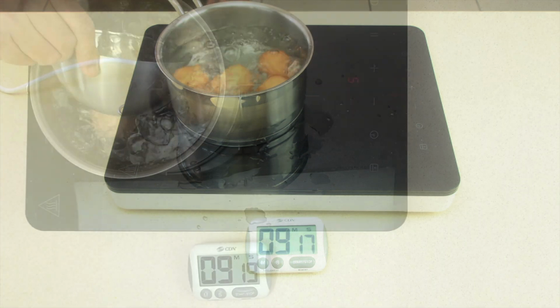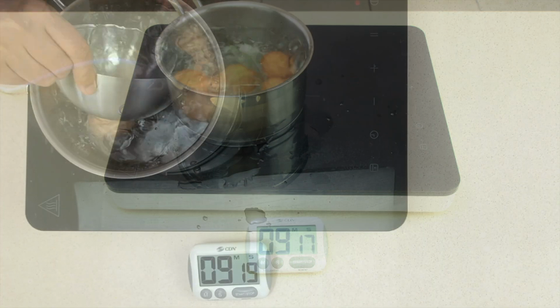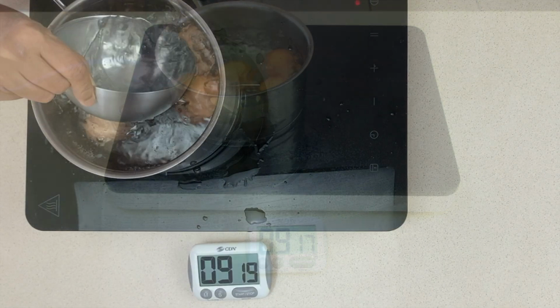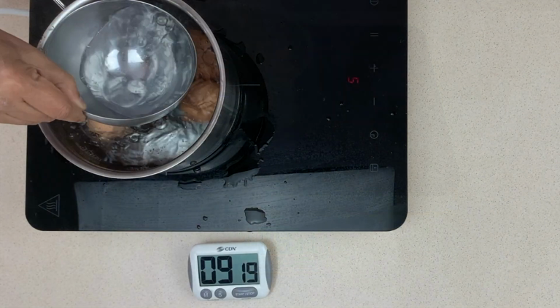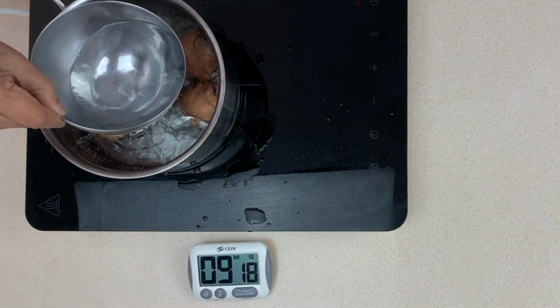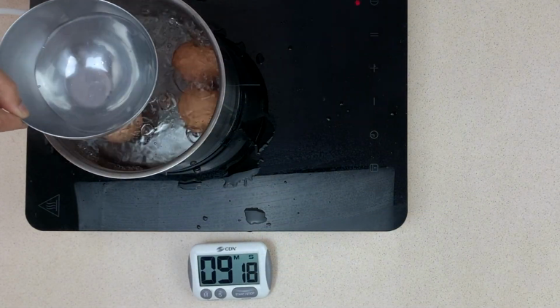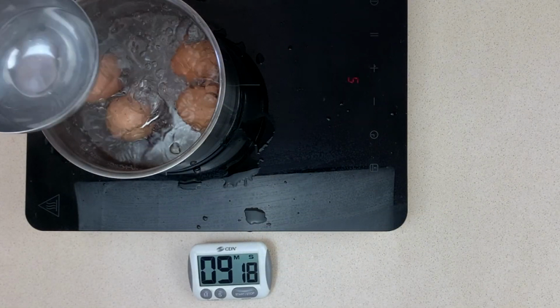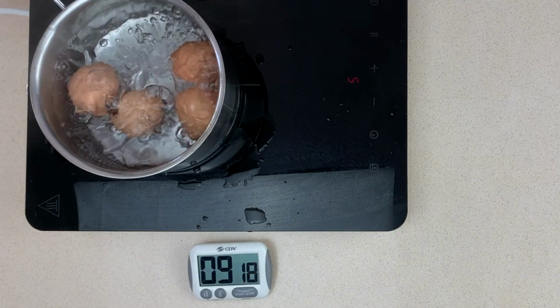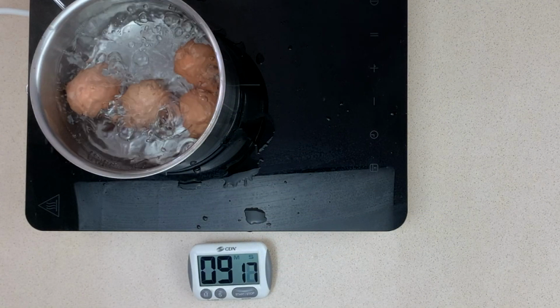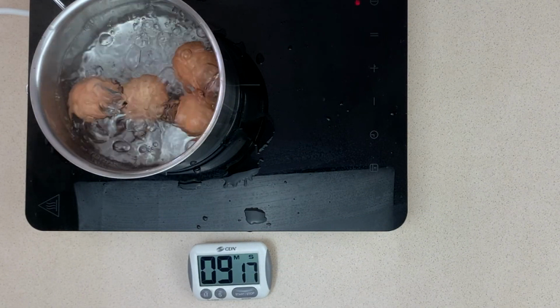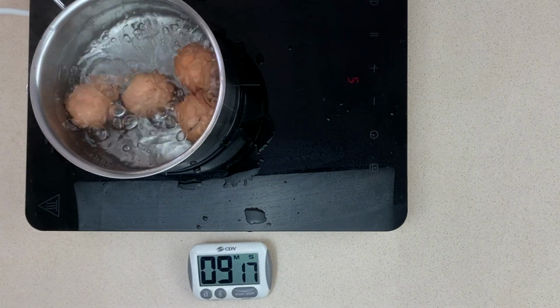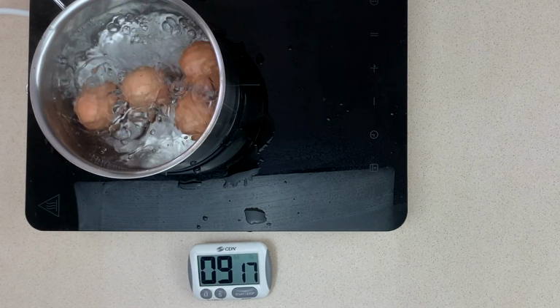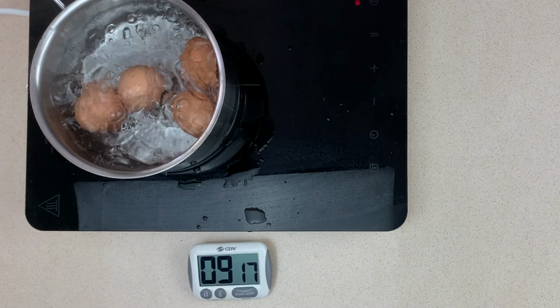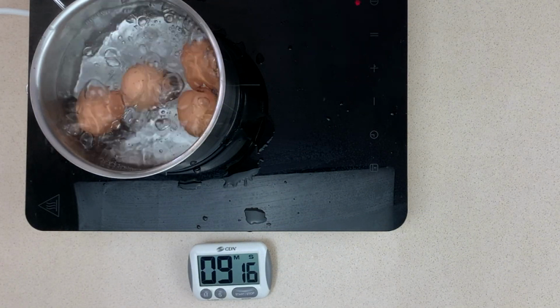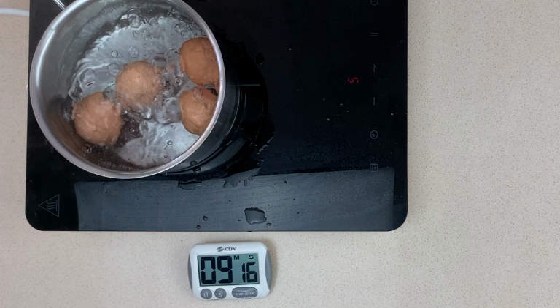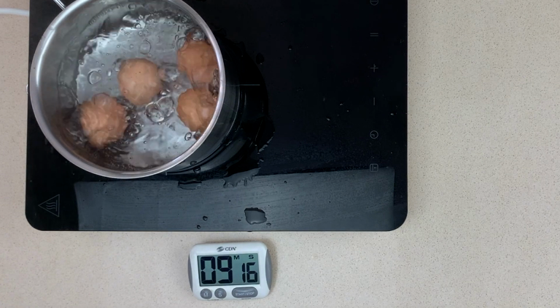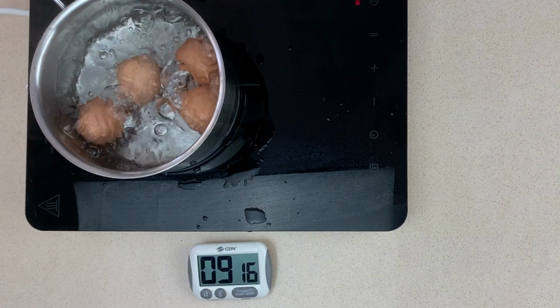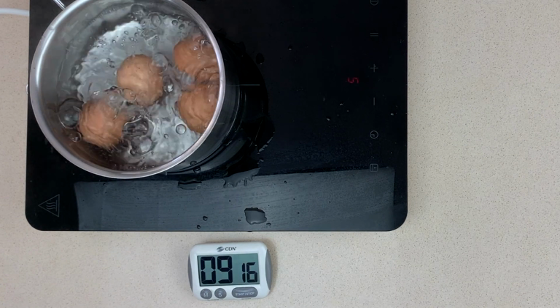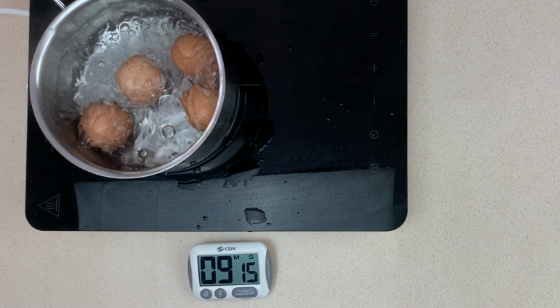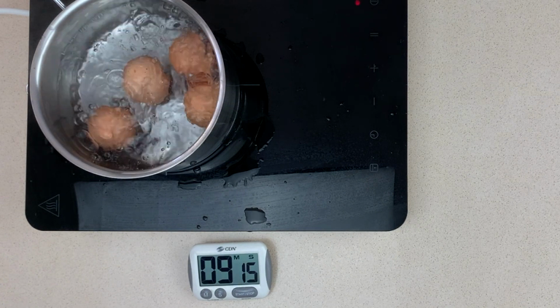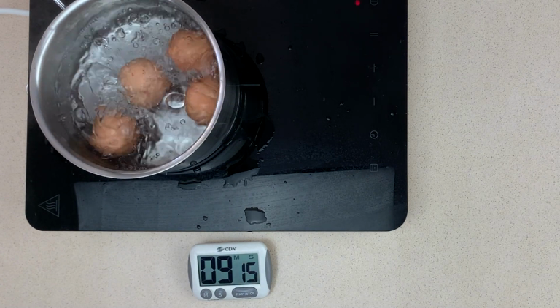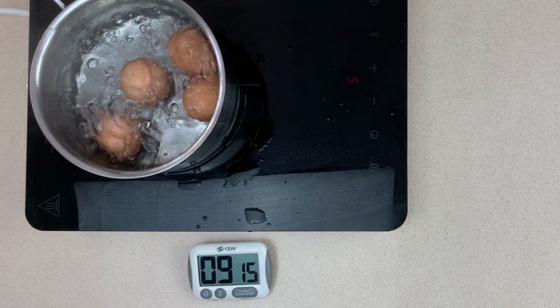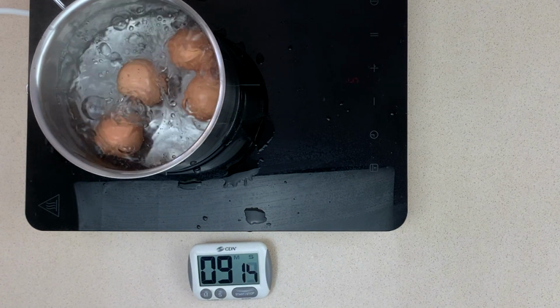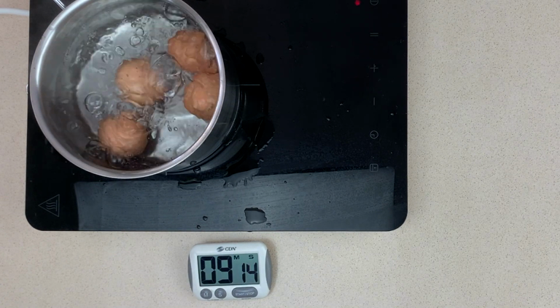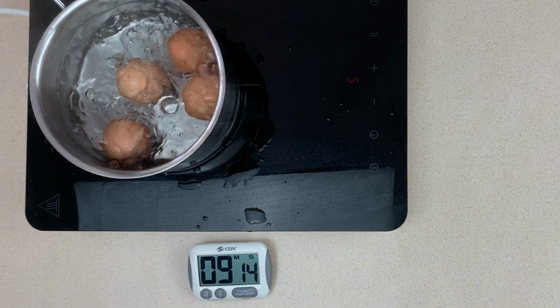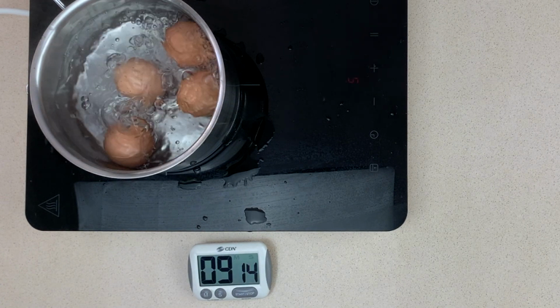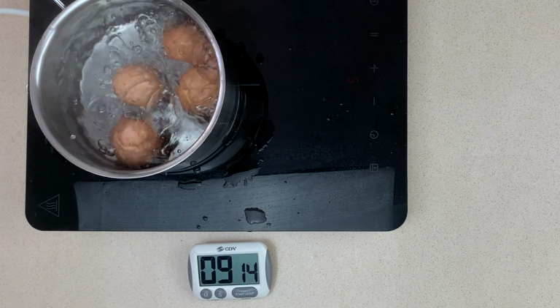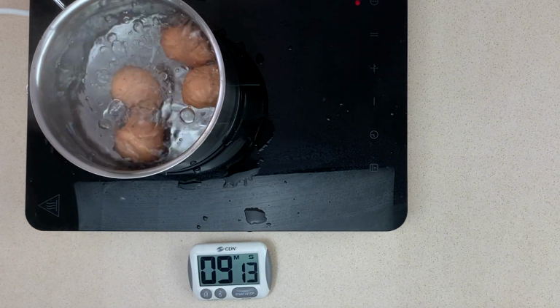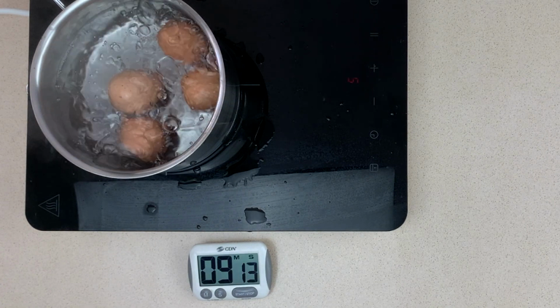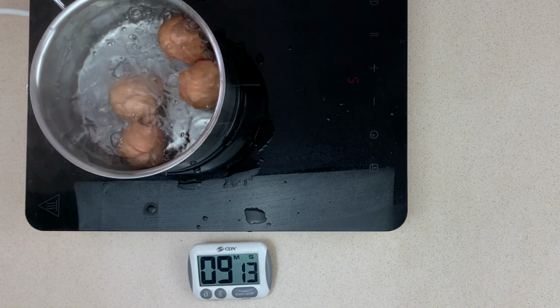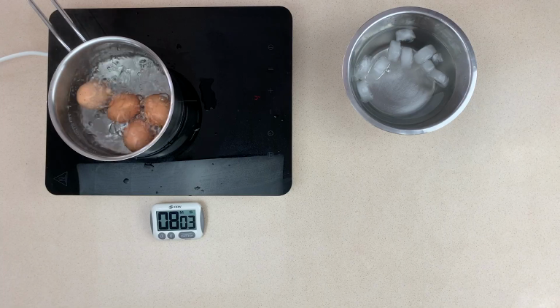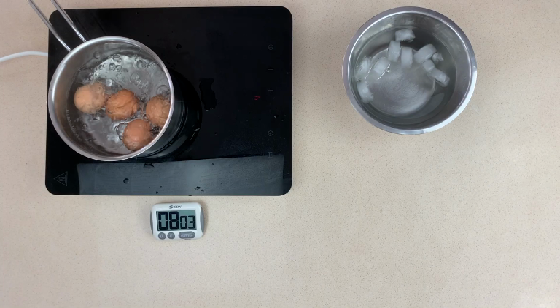Here we've got too much water in the pot so we're taking a little bit out. Have the pot about three-quarters of the way full.